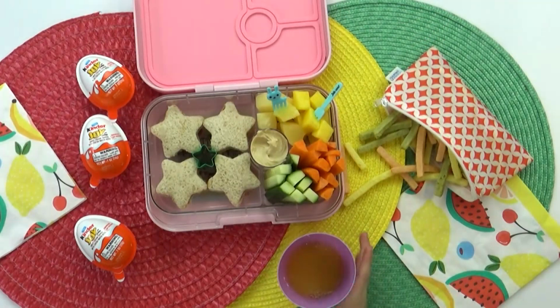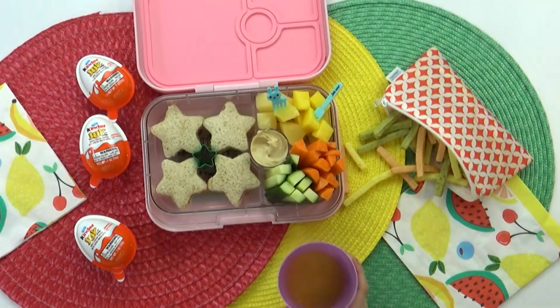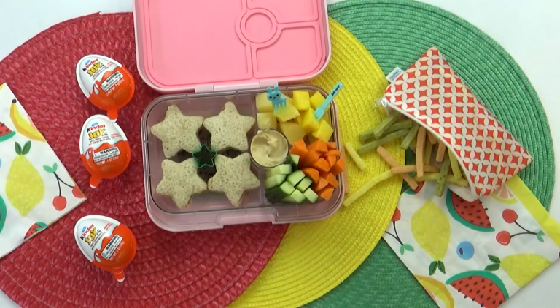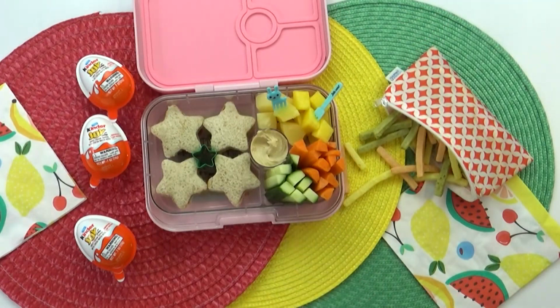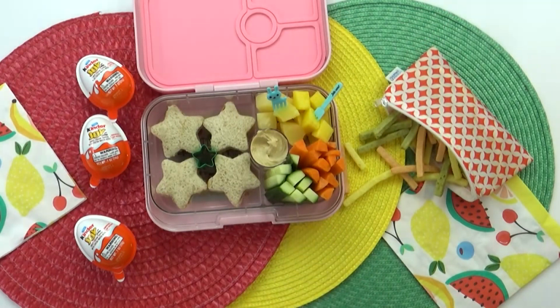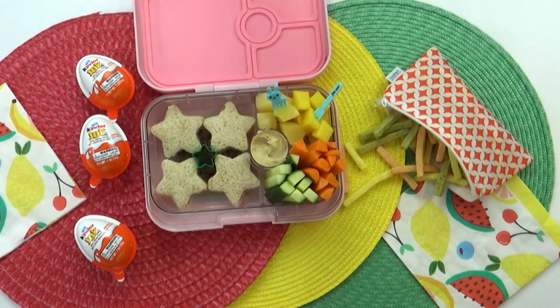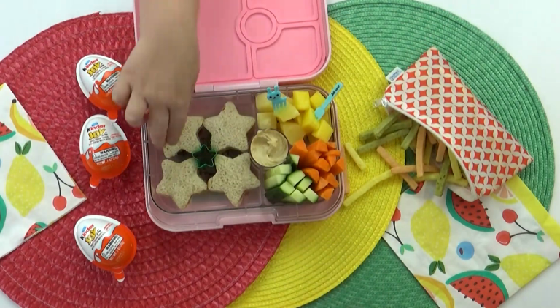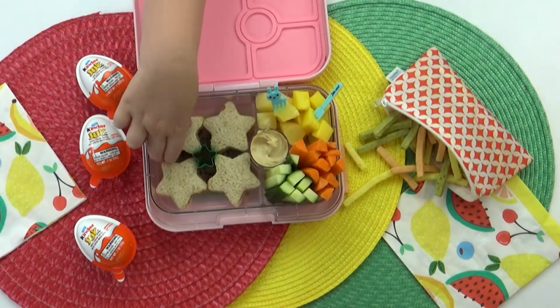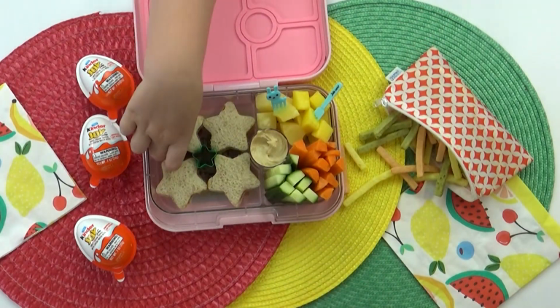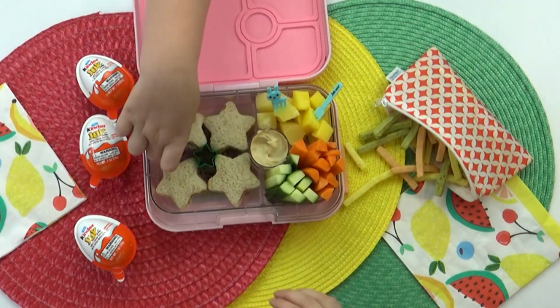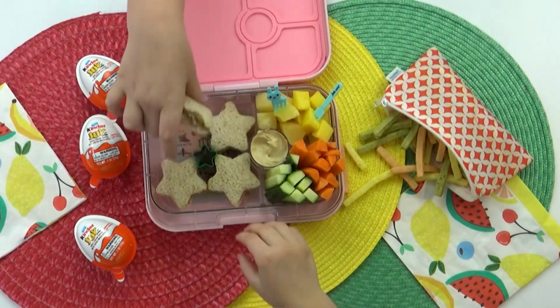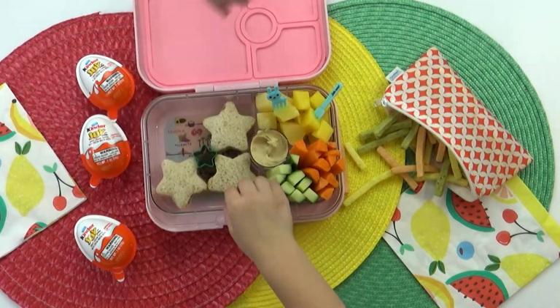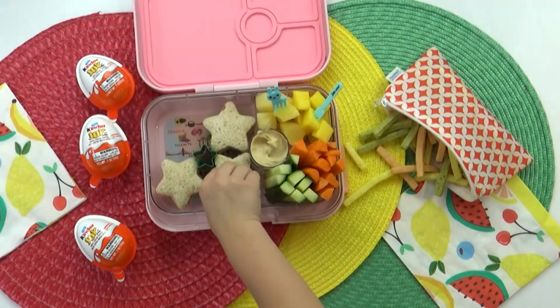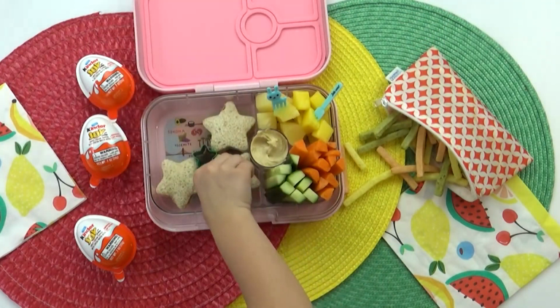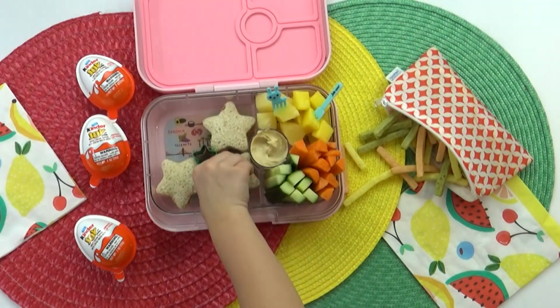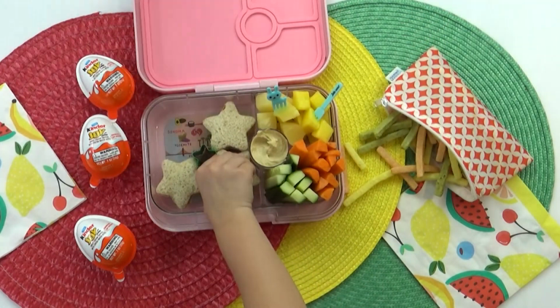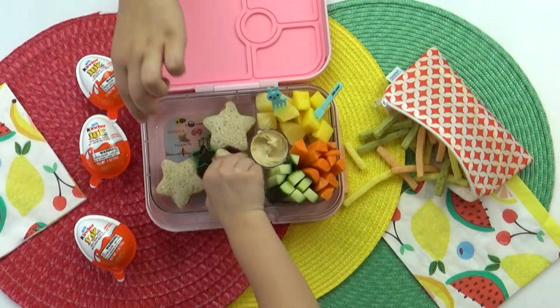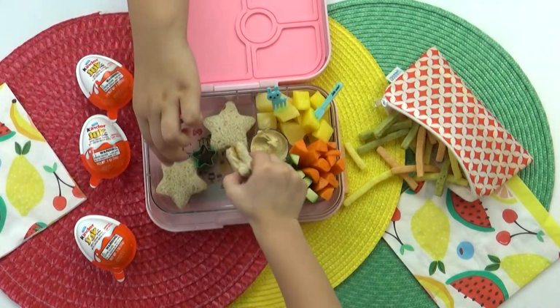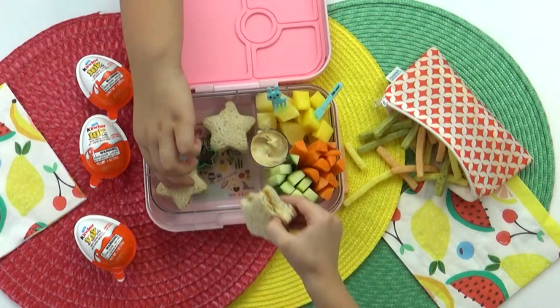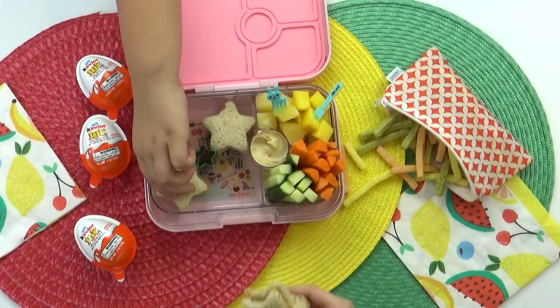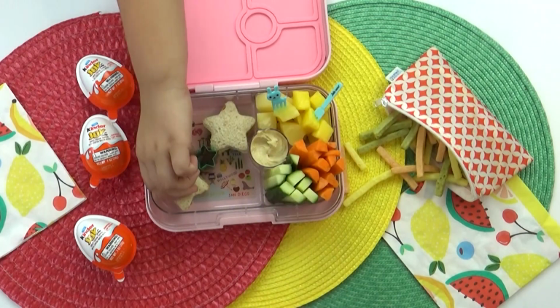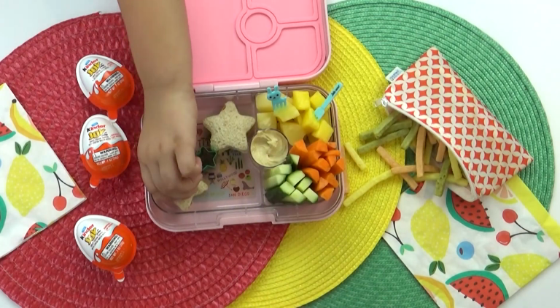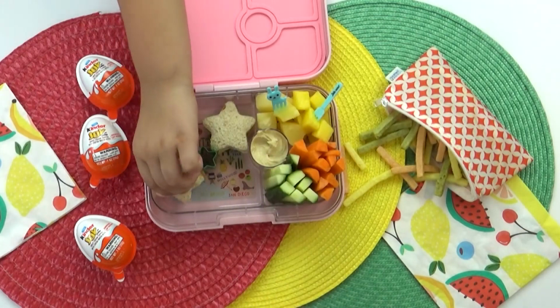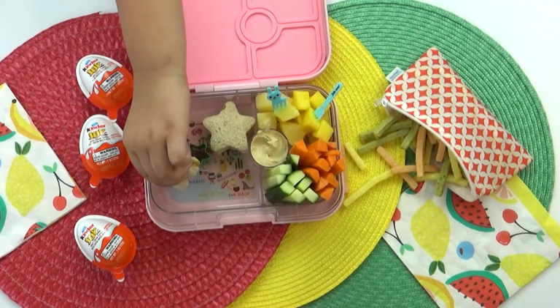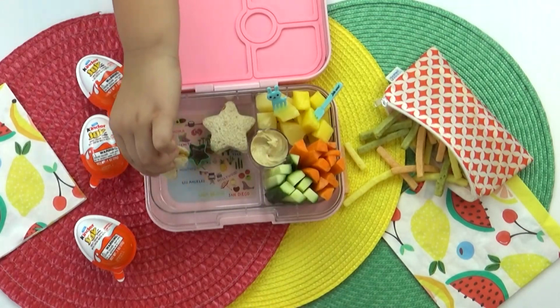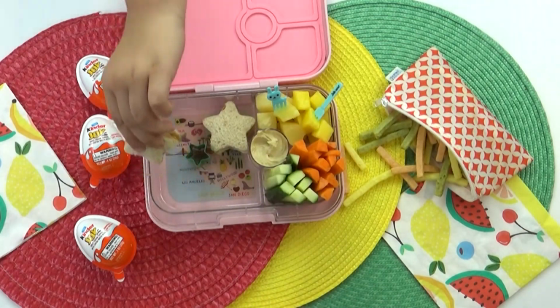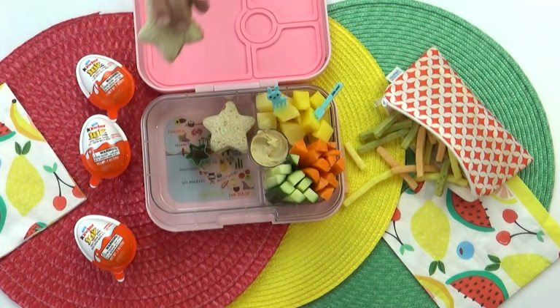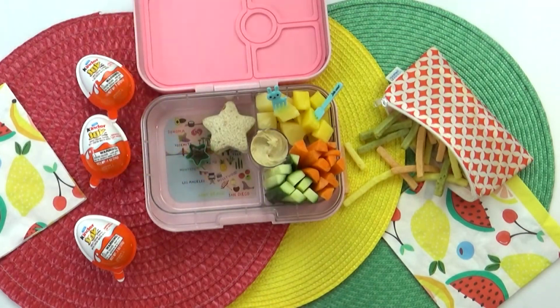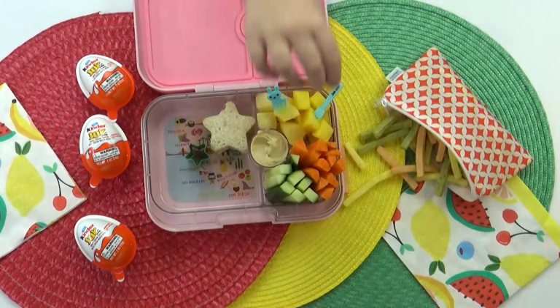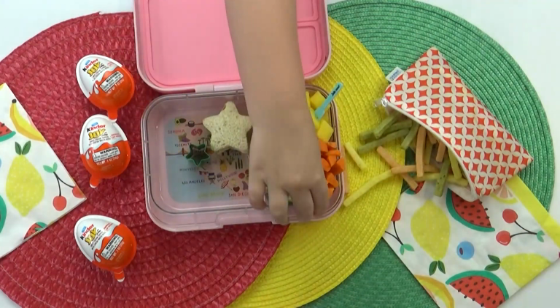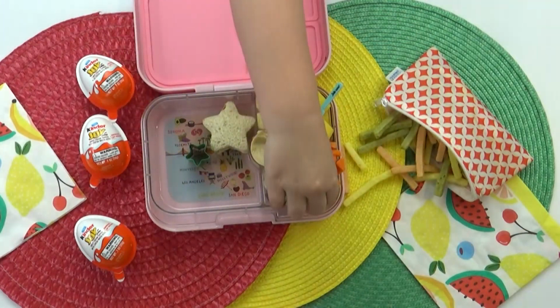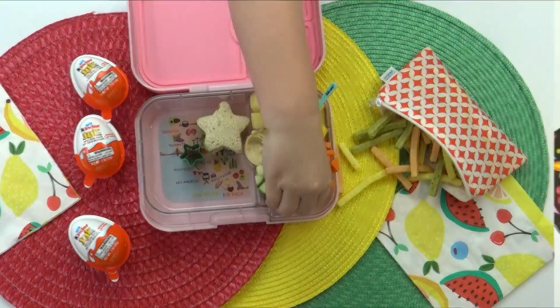And there you have it — two thumbs up for this lunch. I think those star-shaped sandwiches turned out so cute, and I know the kids are gonna love the fruits, veggies, and Kinder Joy eggs. Mystery subscriber, if this was your lunch, let me know in the comments down below.